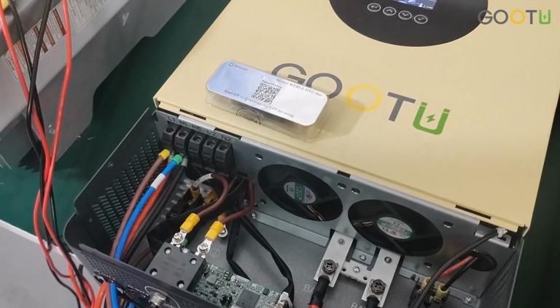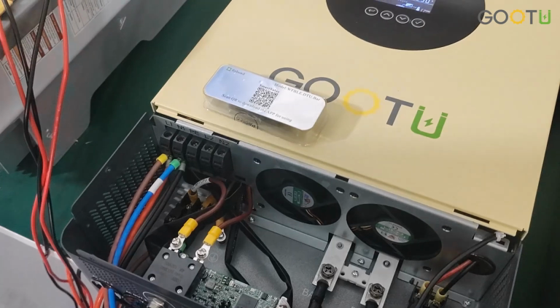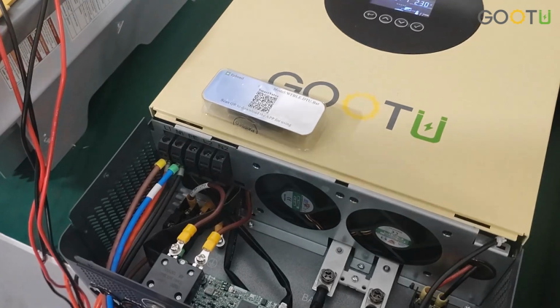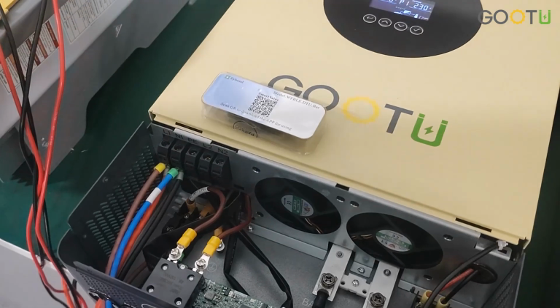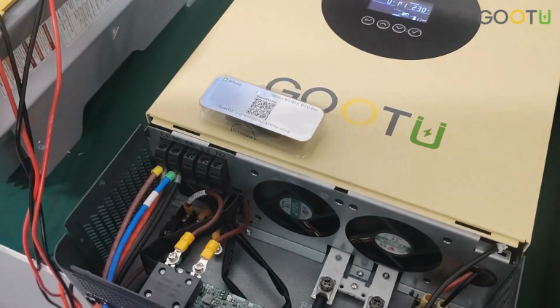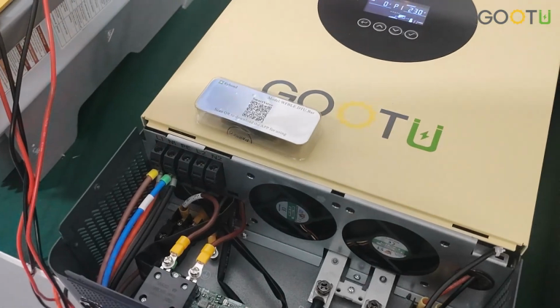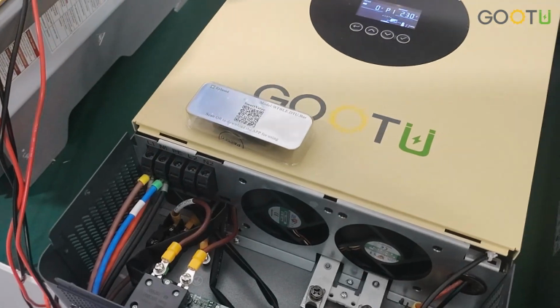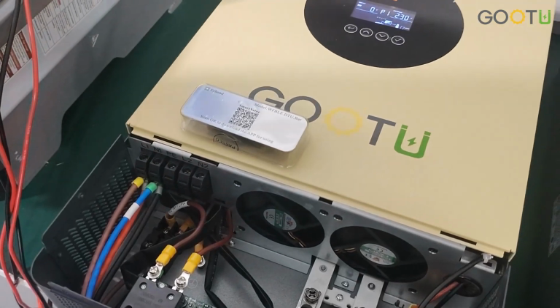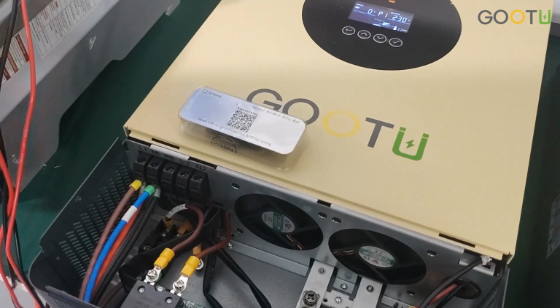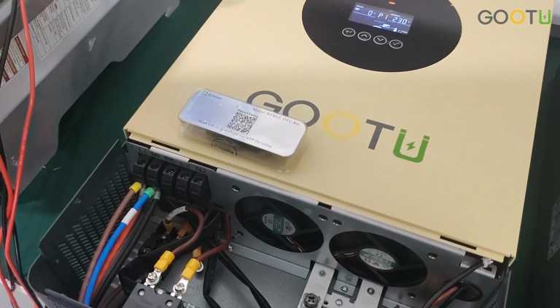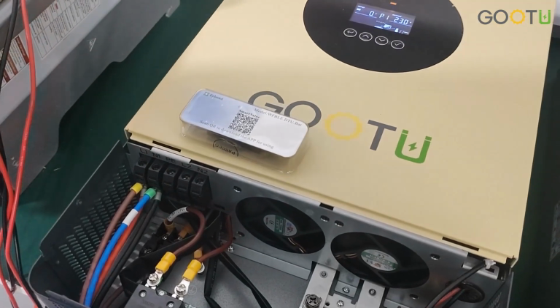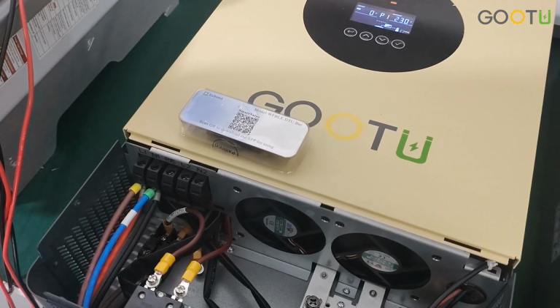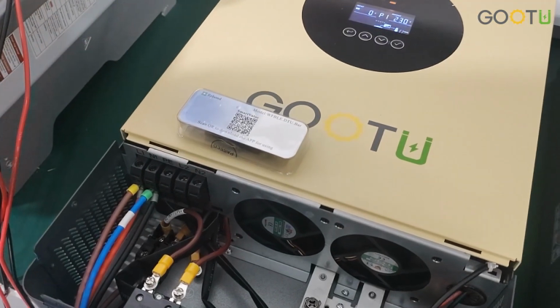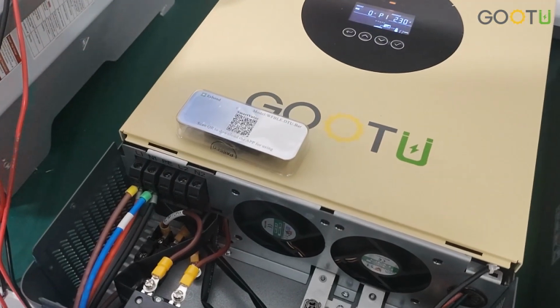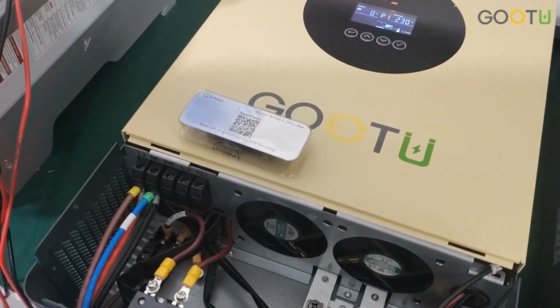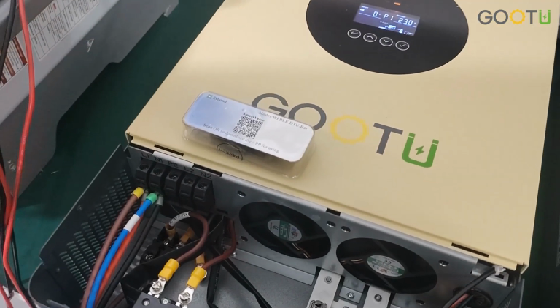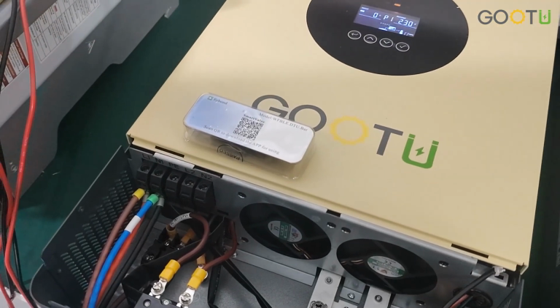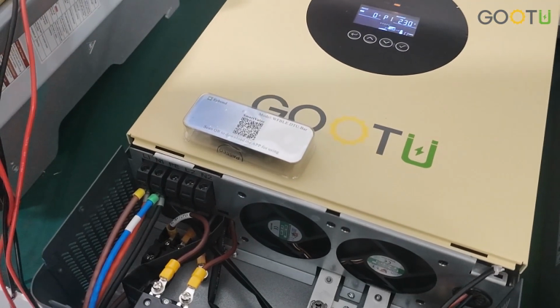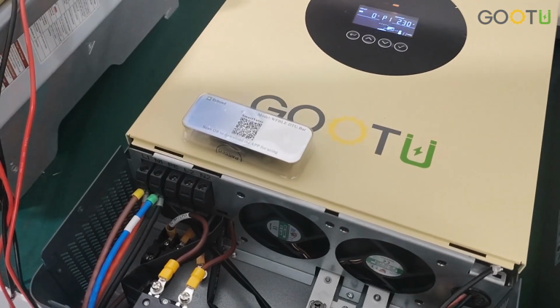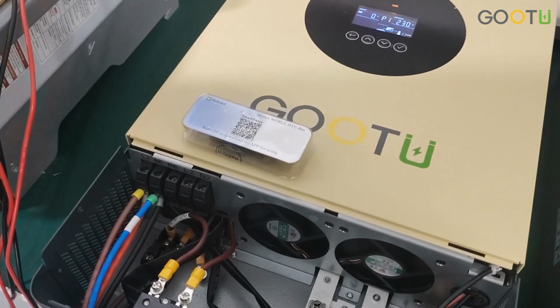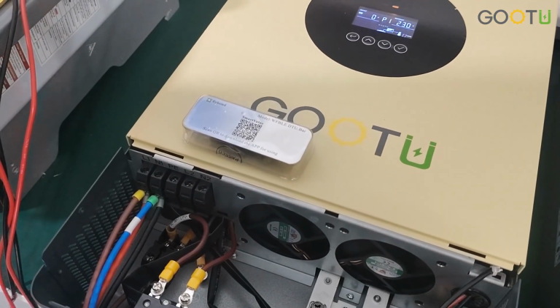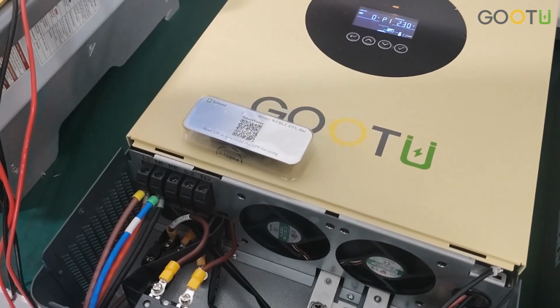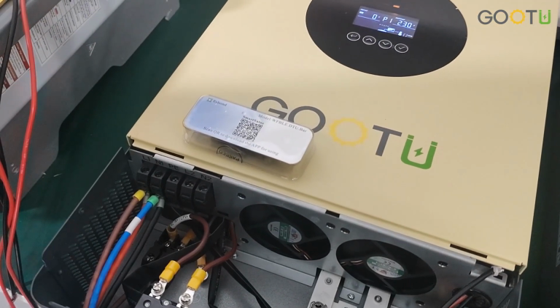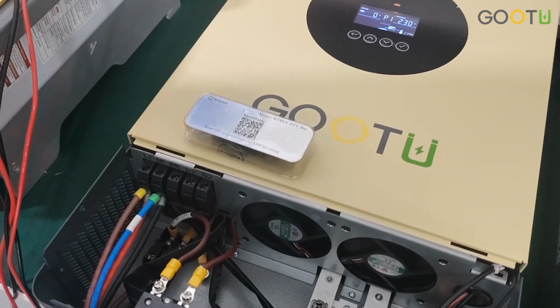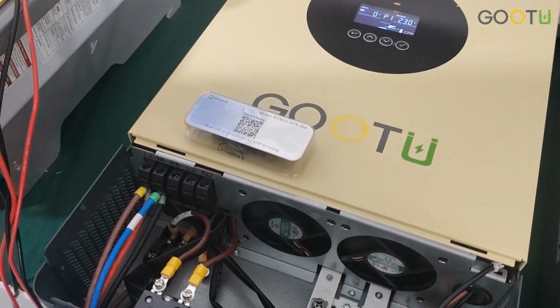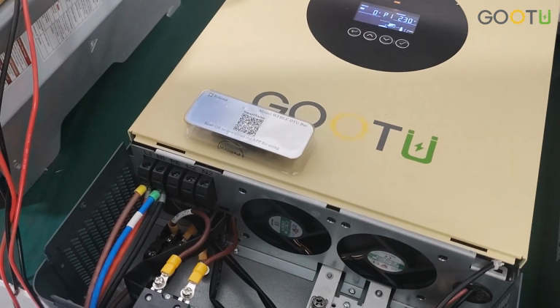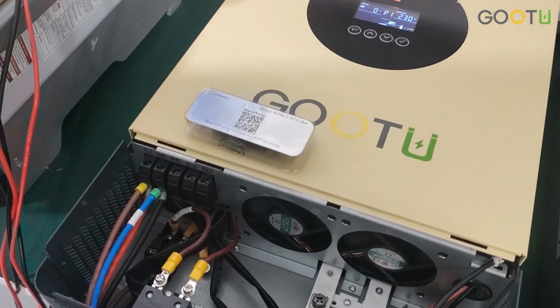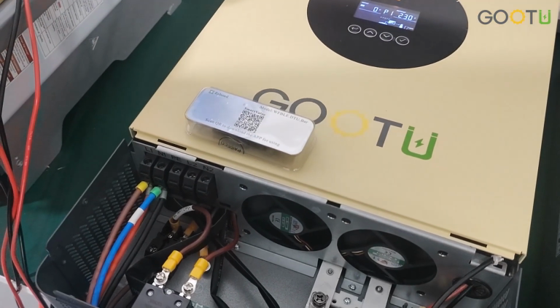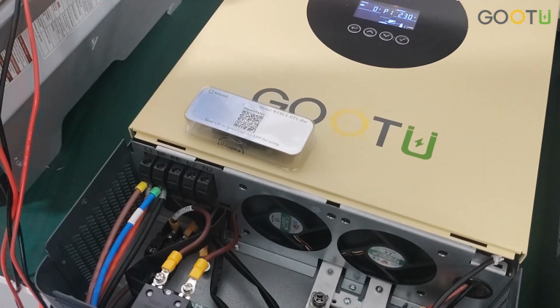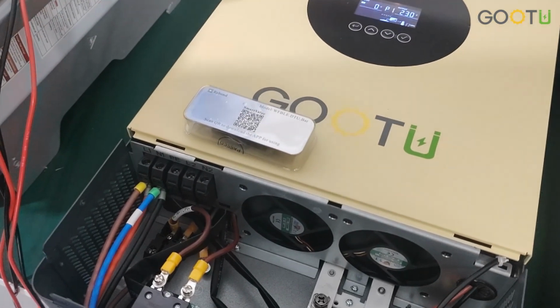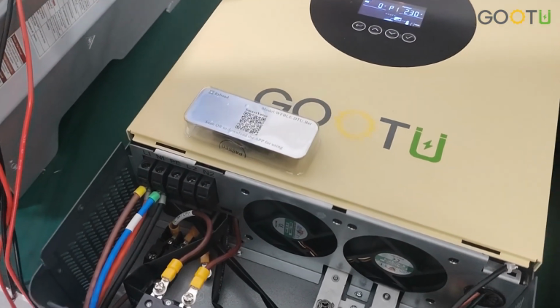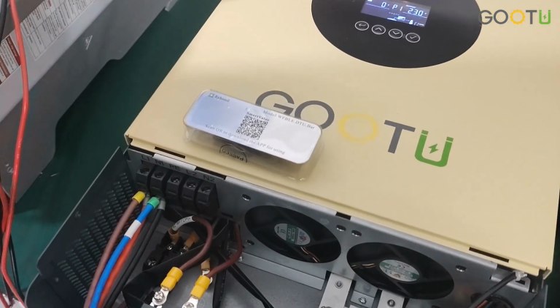Hello everyone, welcome to Bluetooth channel. Today I will teach you how to connect the Wi-Fi.